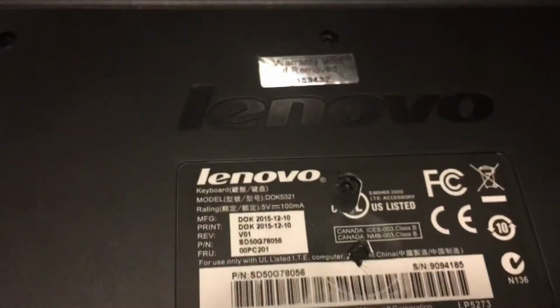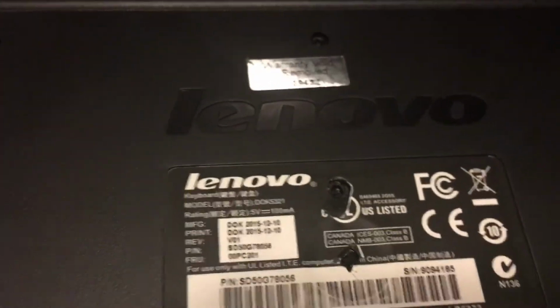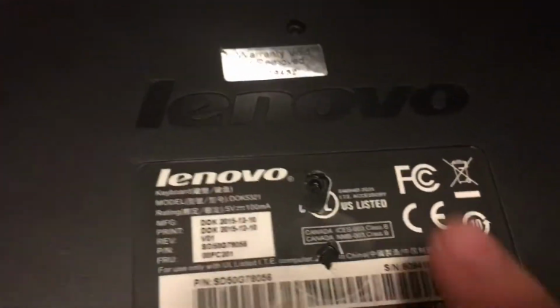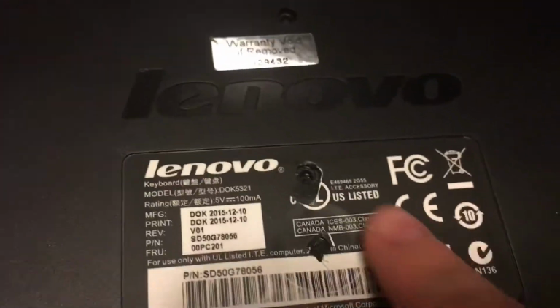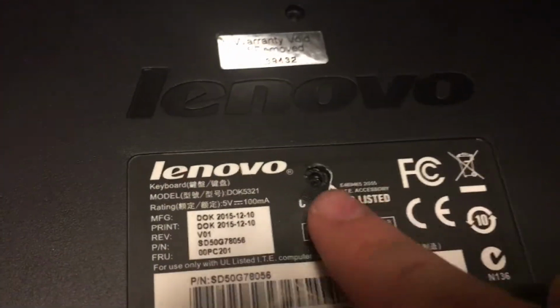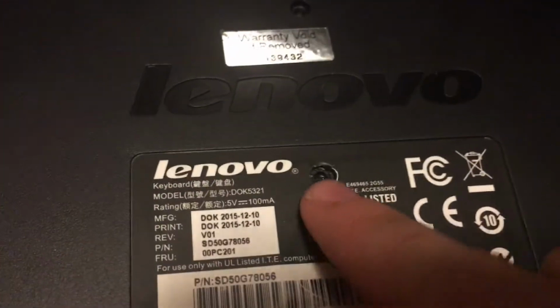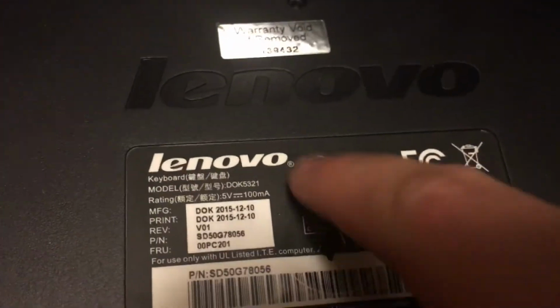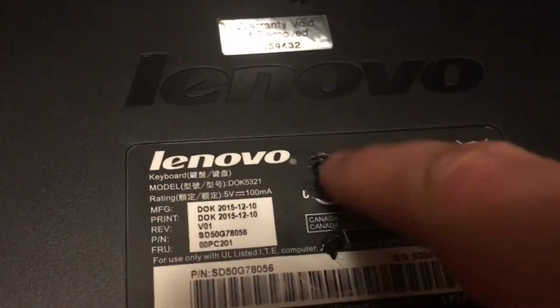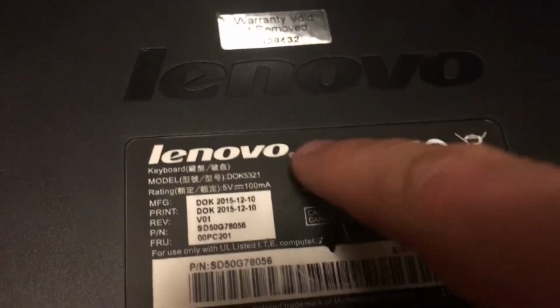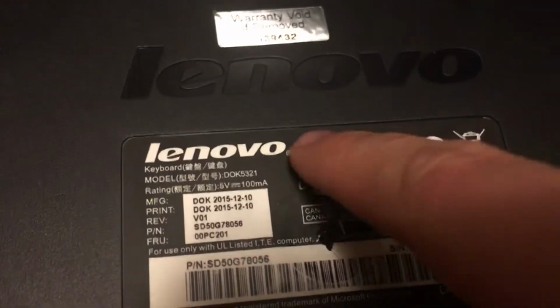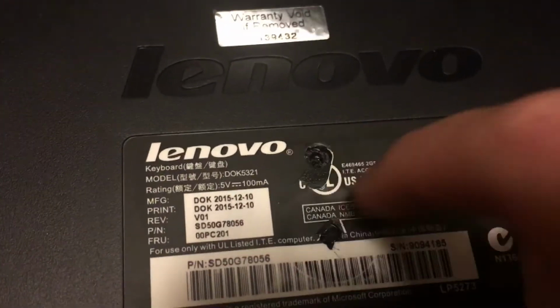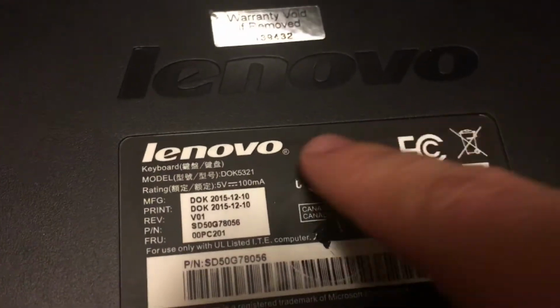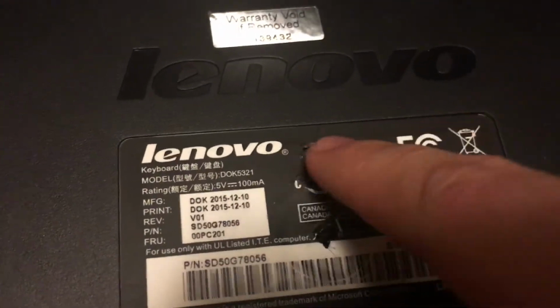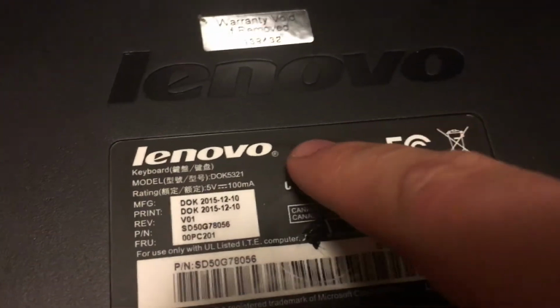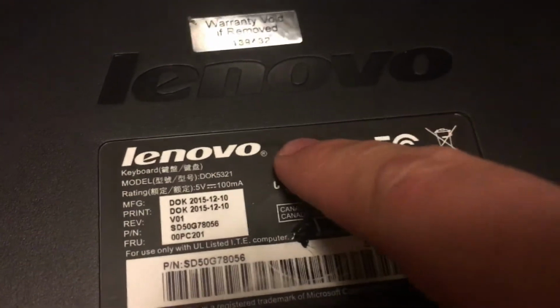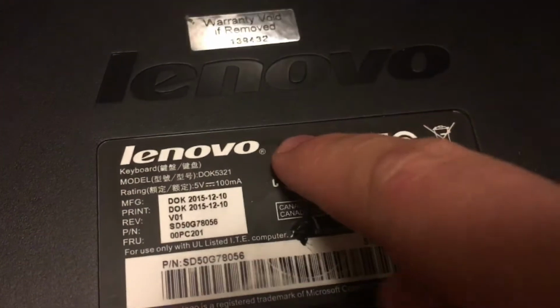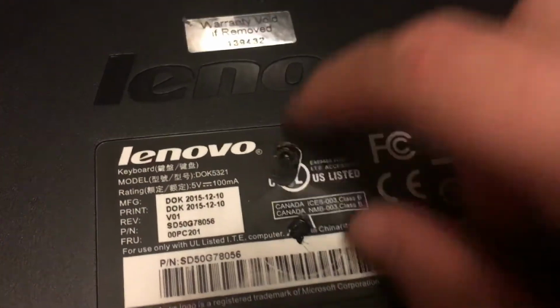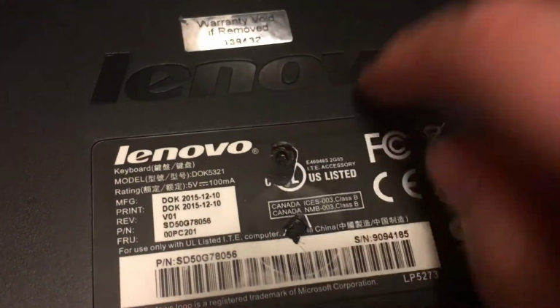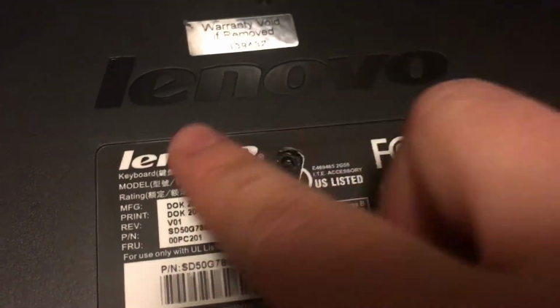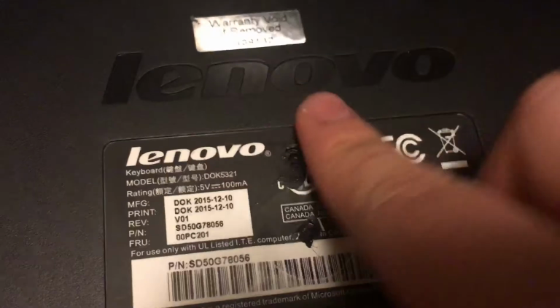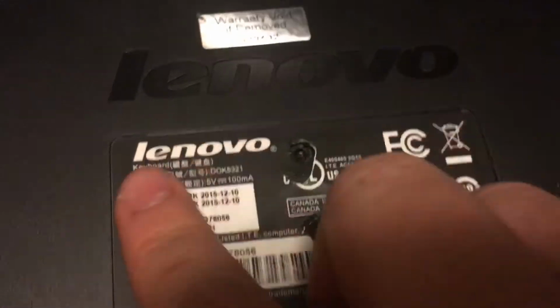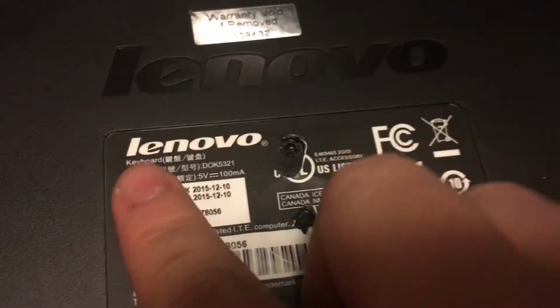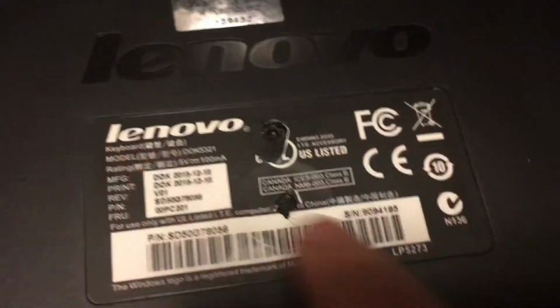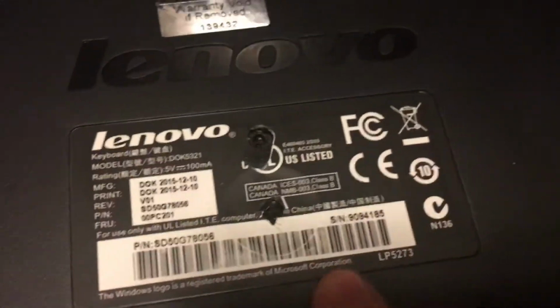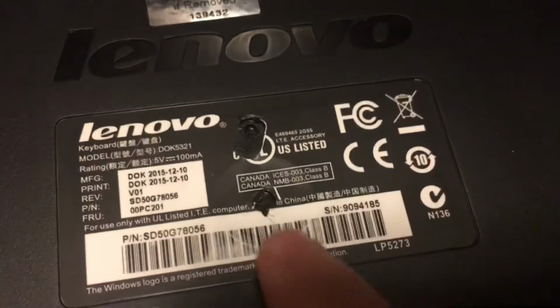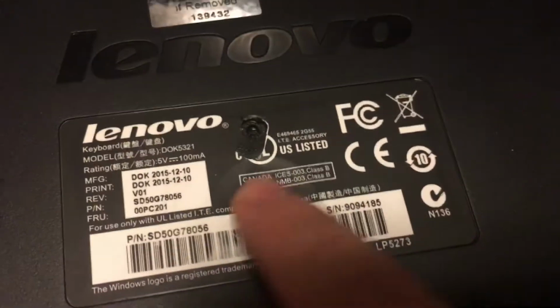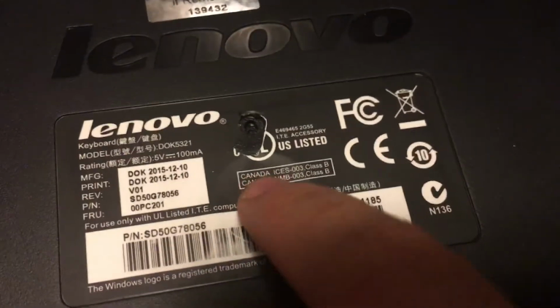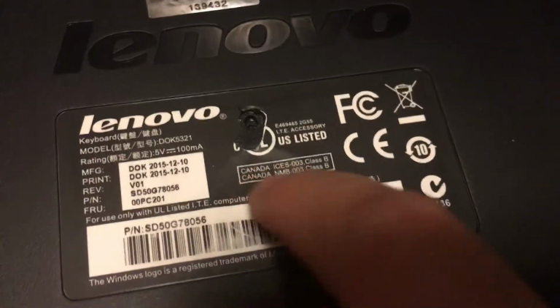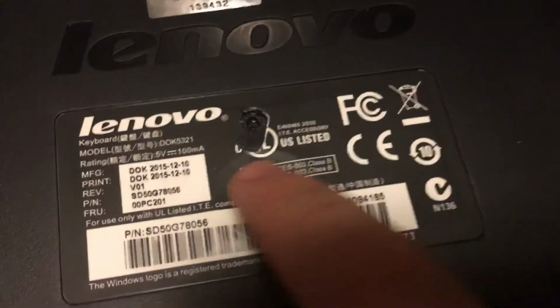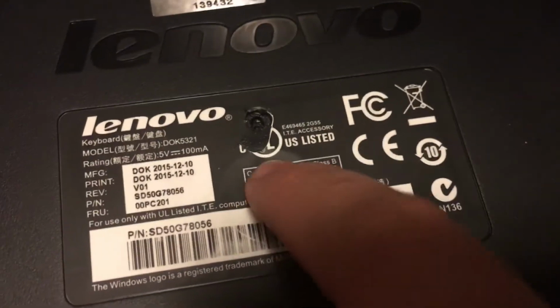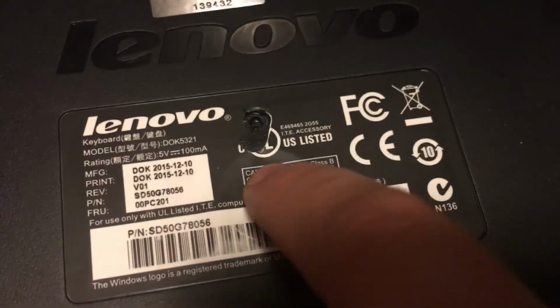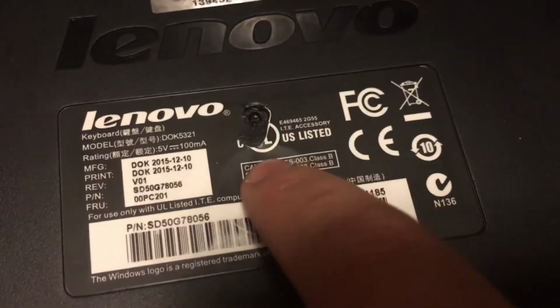So of course you're going to need this screw in the middle, right? Because it's covered by a sticker. And I checked — there's no screw in there.